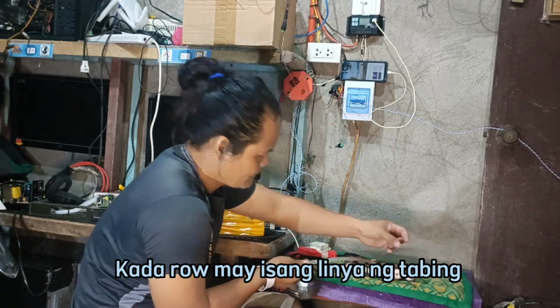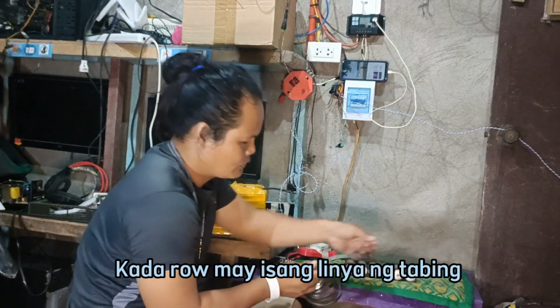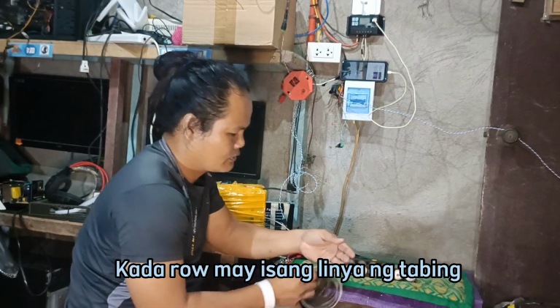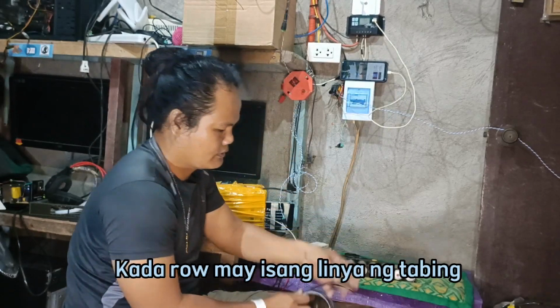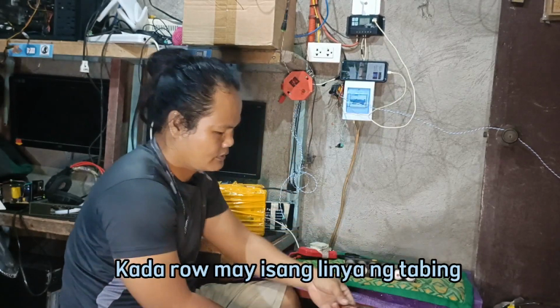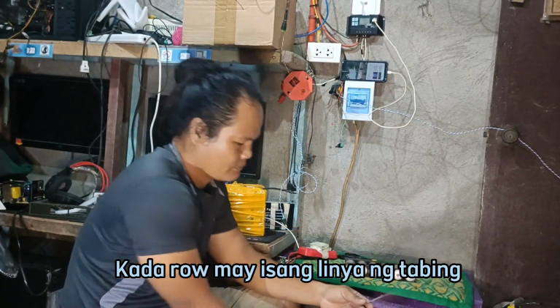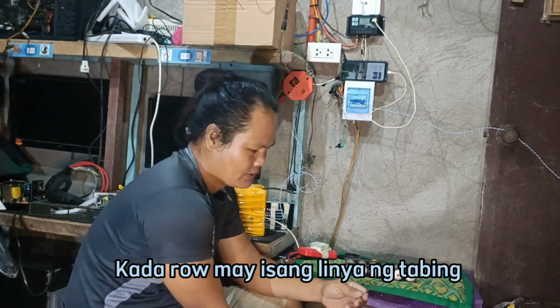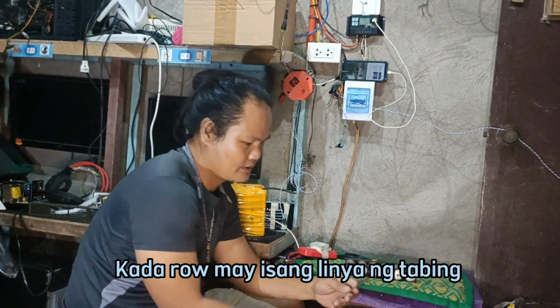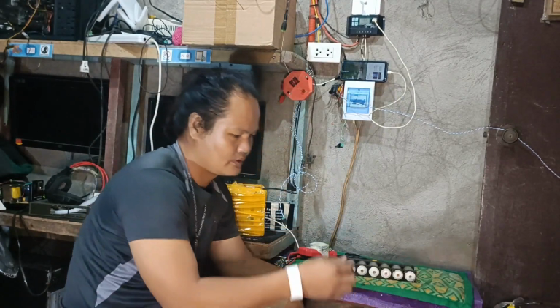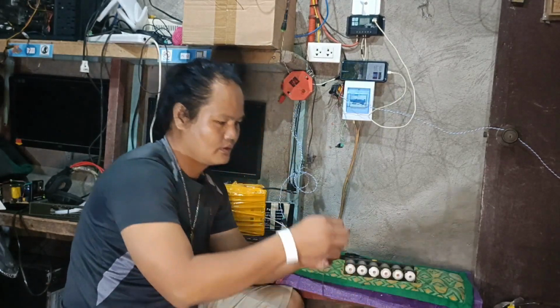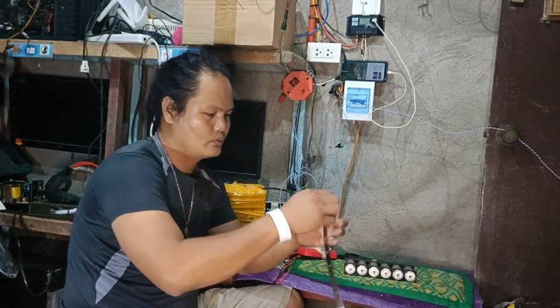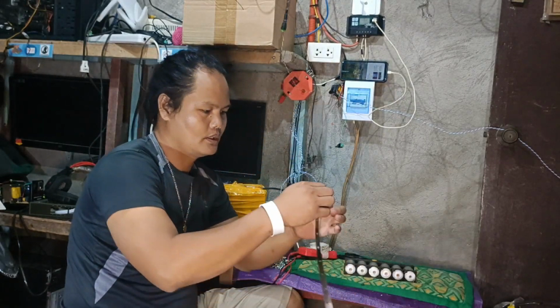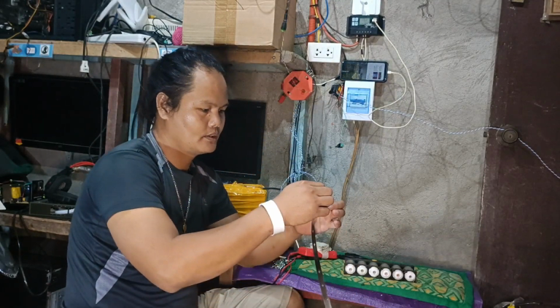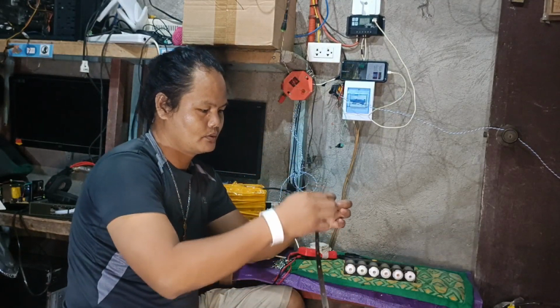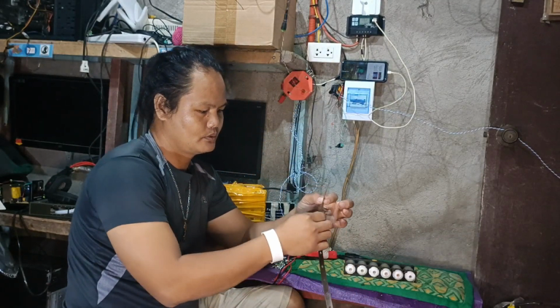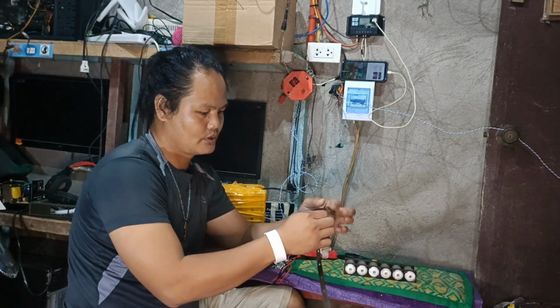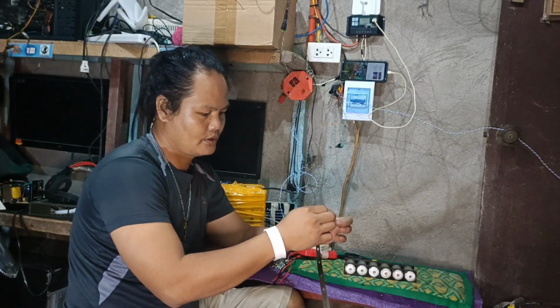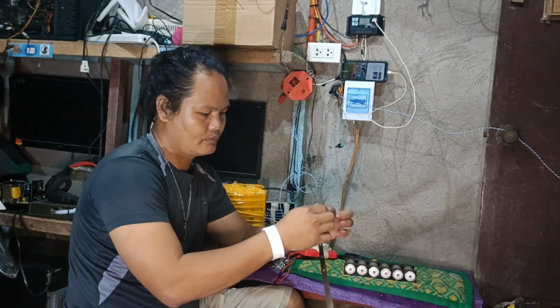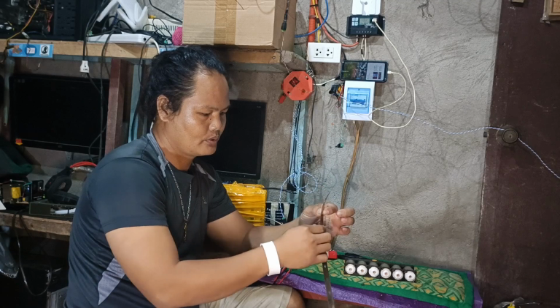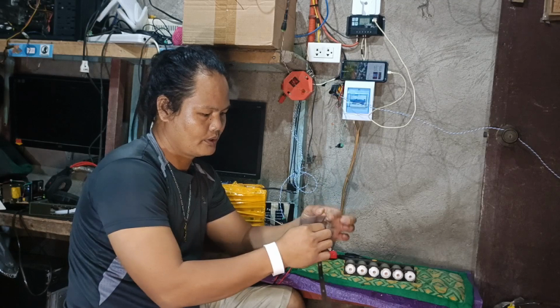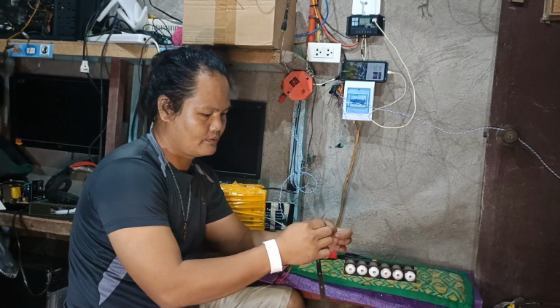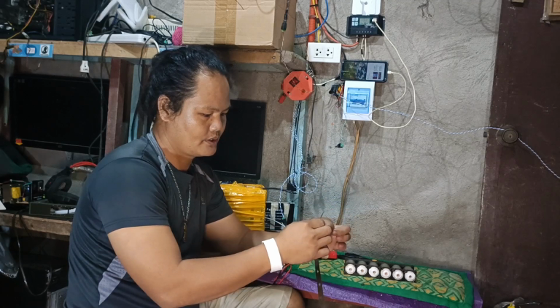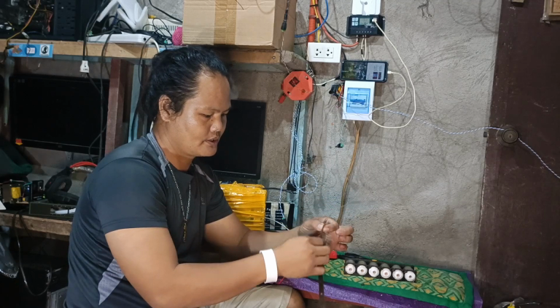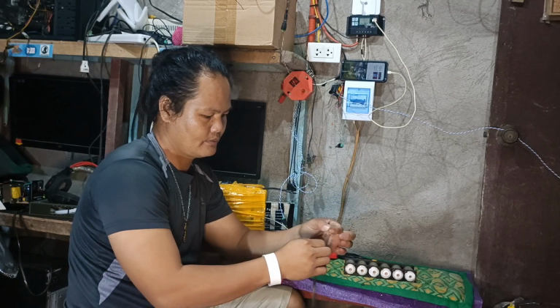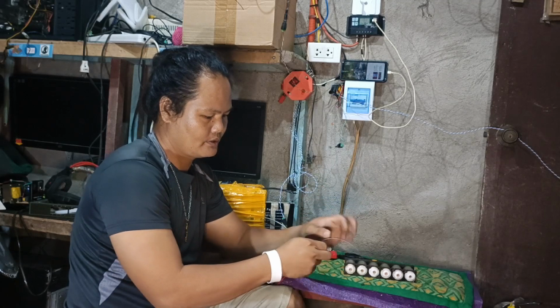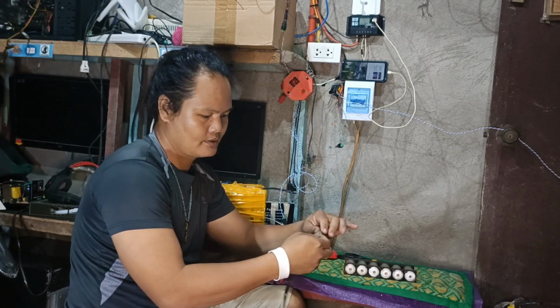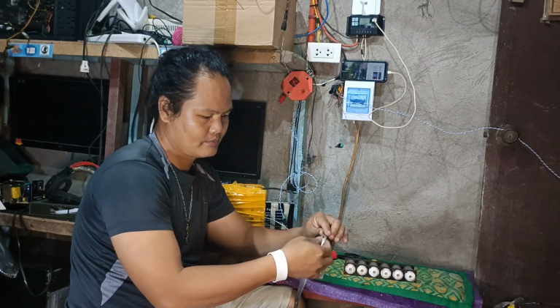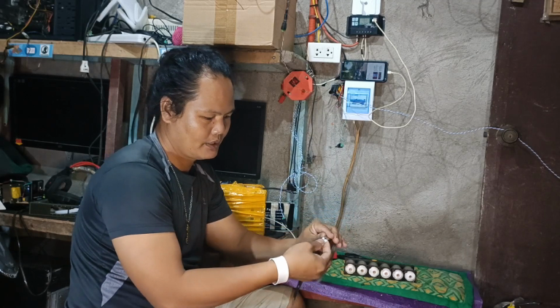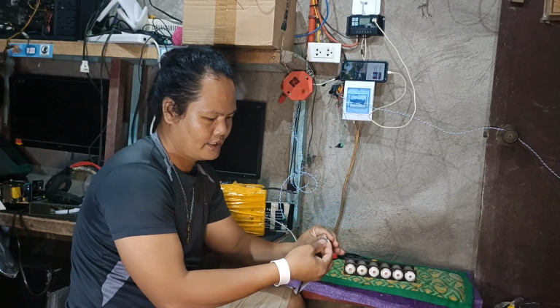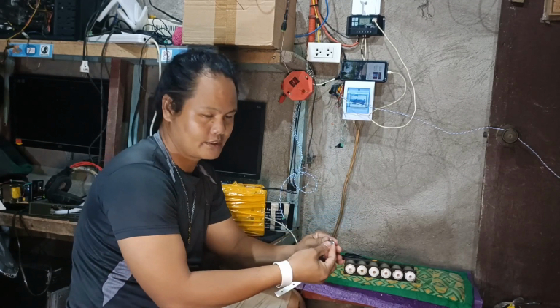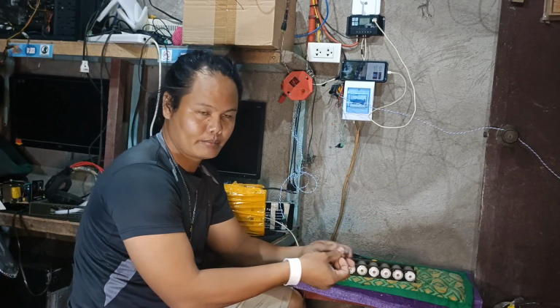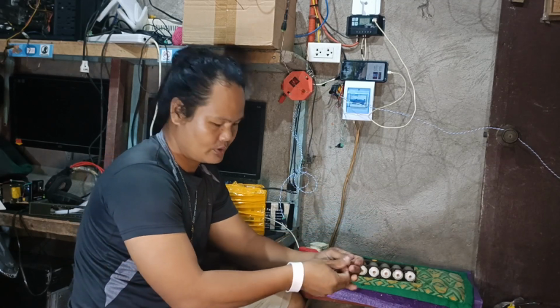Balikpito — 1, 2, 3, 4, 5, 6, 7. (Counting and placing 7 cells.) Balihin natin sa pamper. (Flip to secure in the holder.)